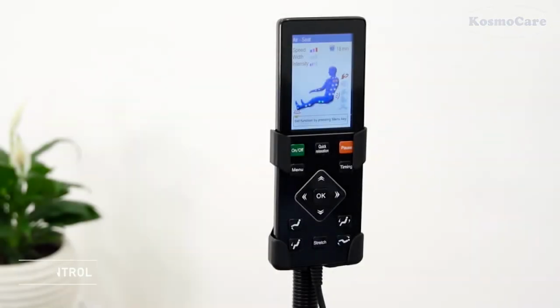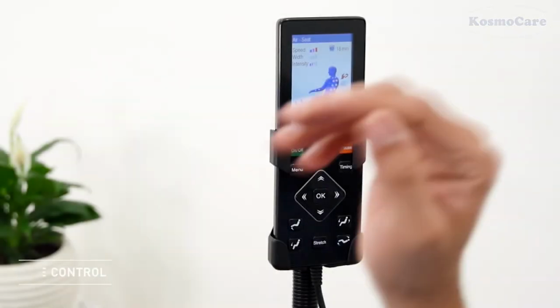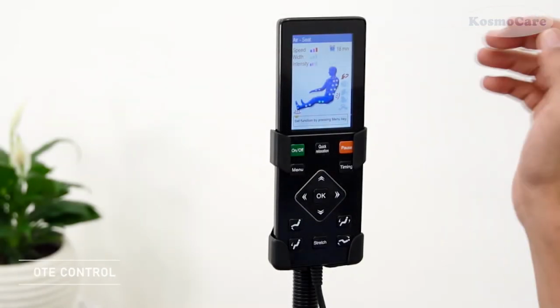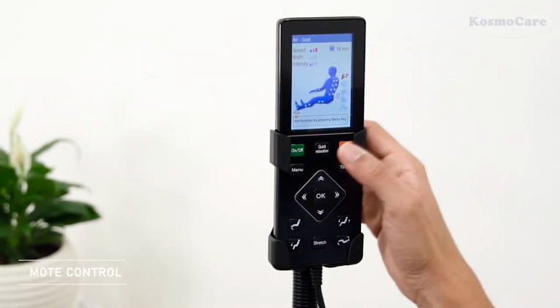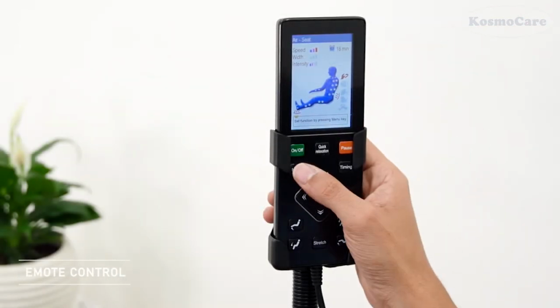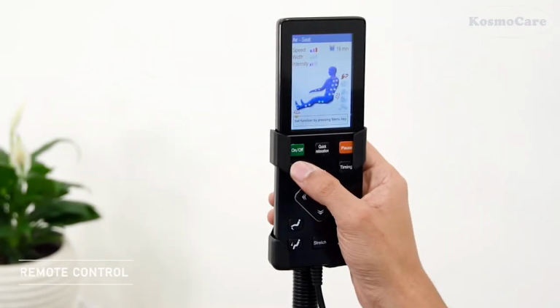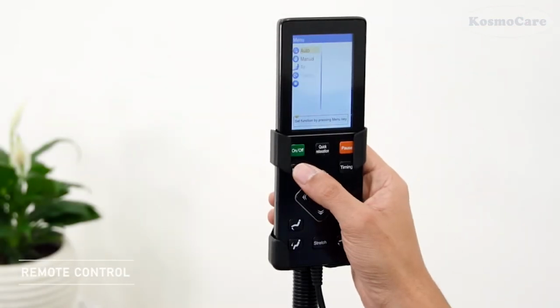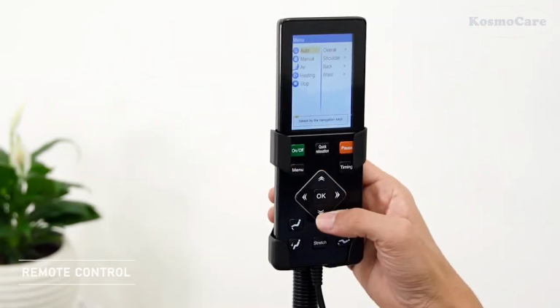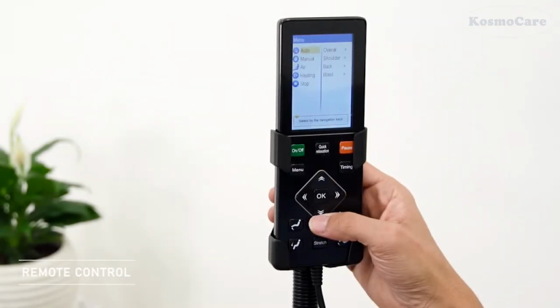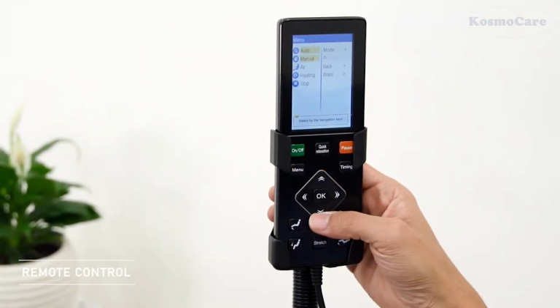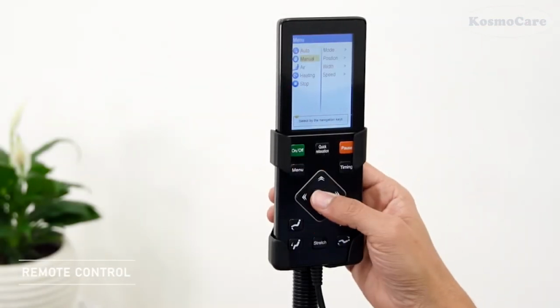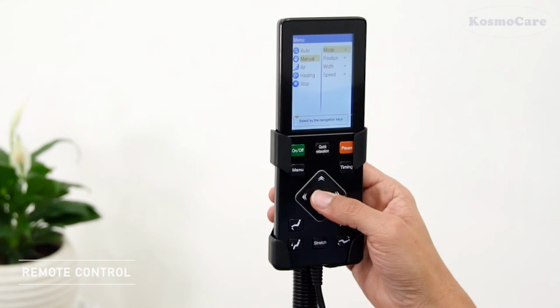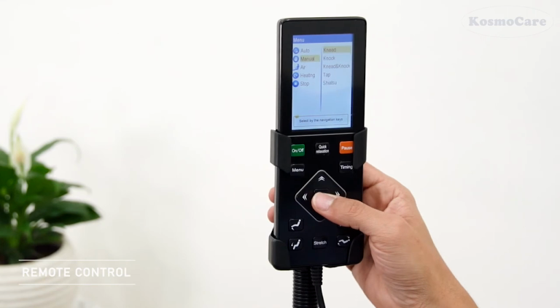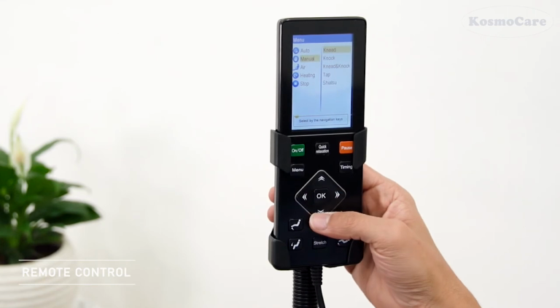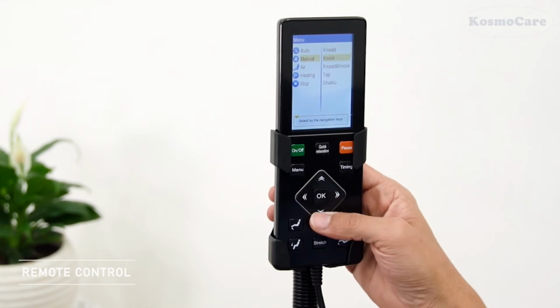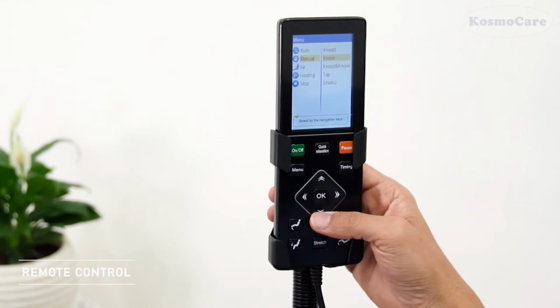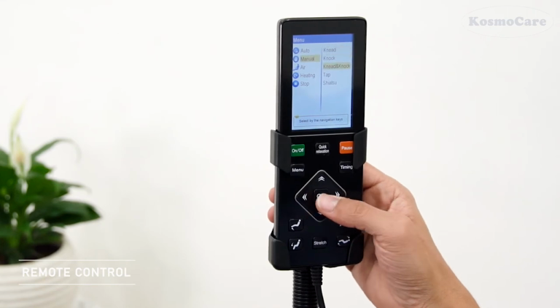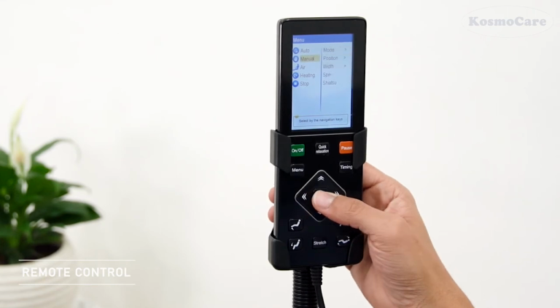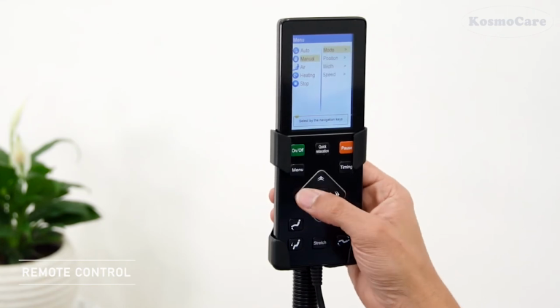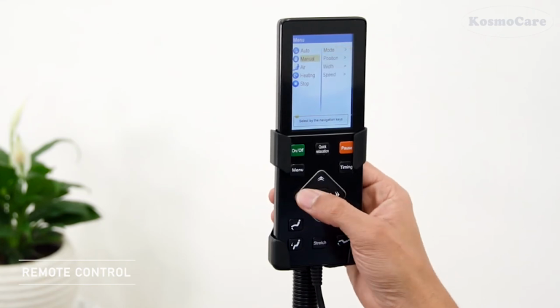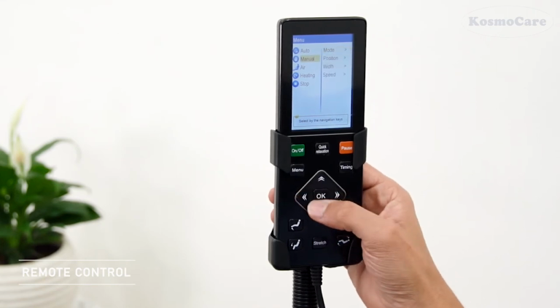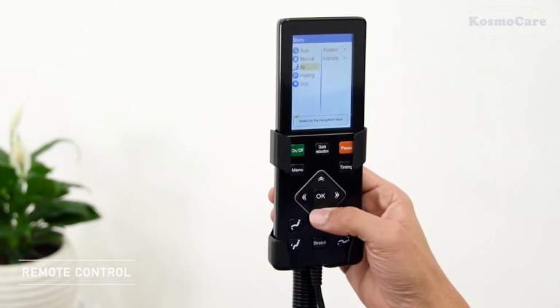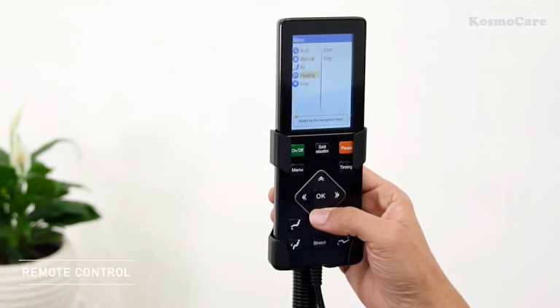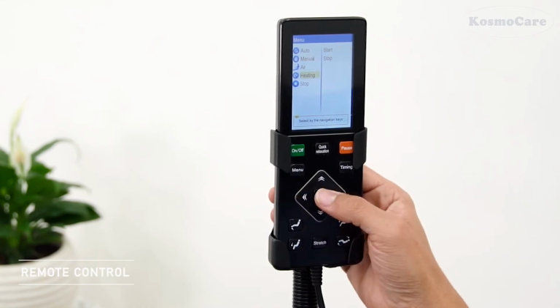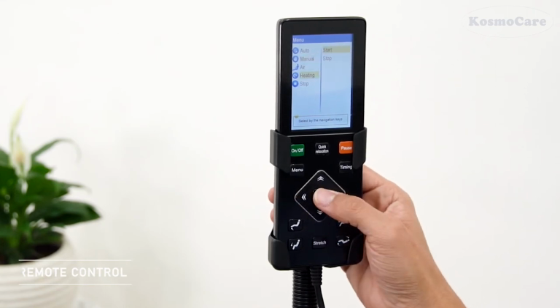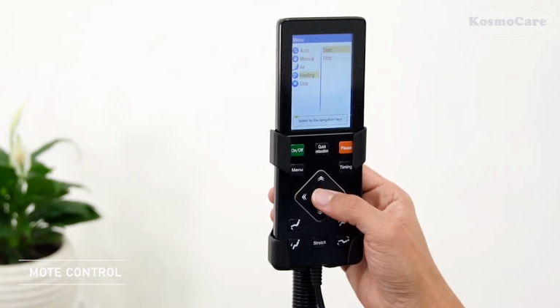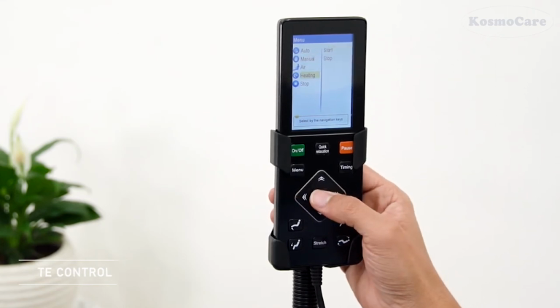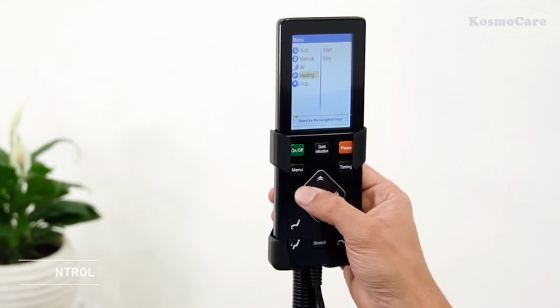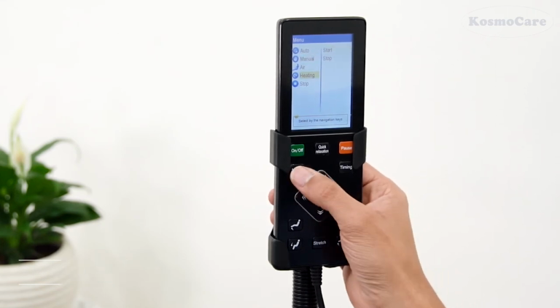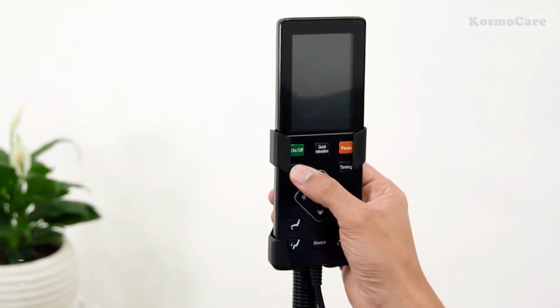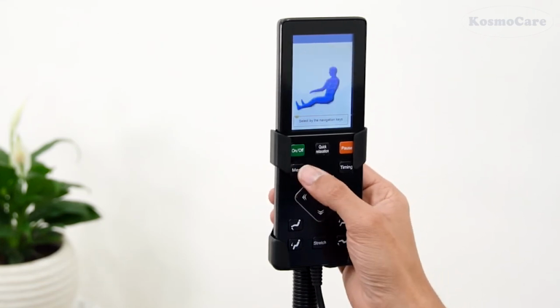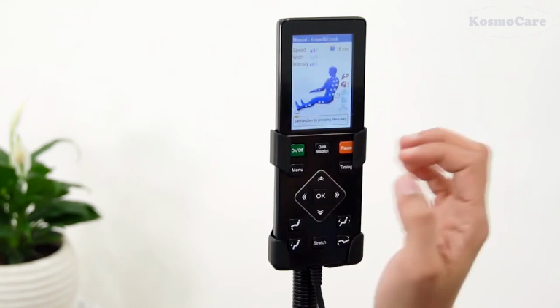The controller is equipped with a VFD display to choose your favorite auto-program or manually control the massage.